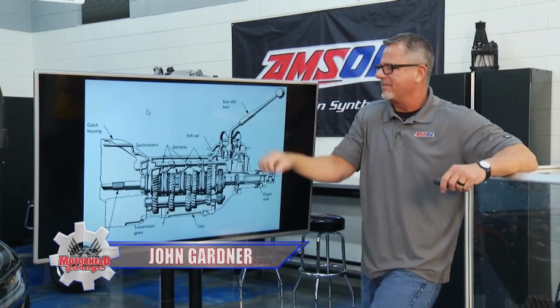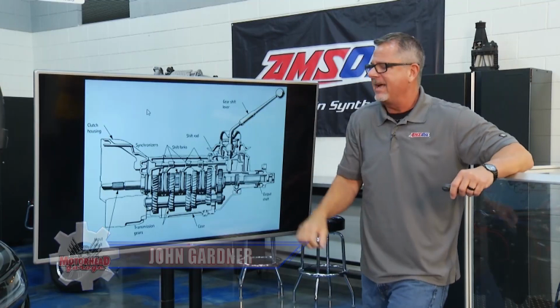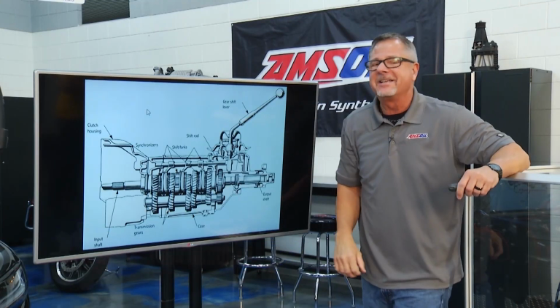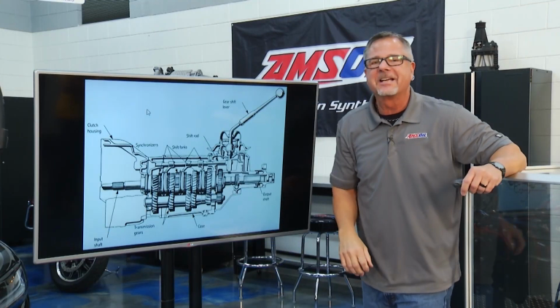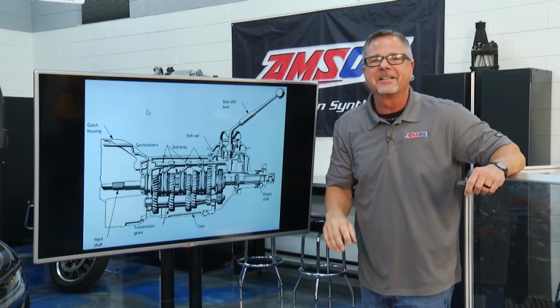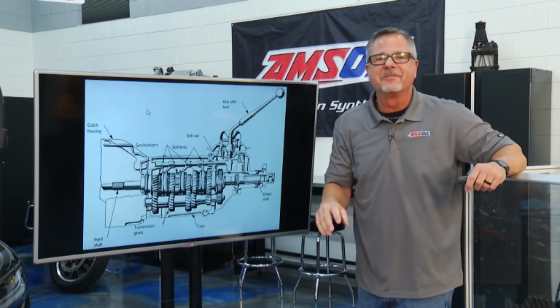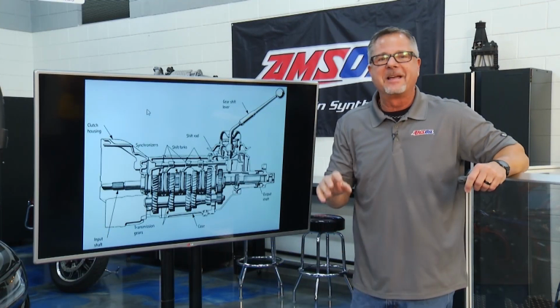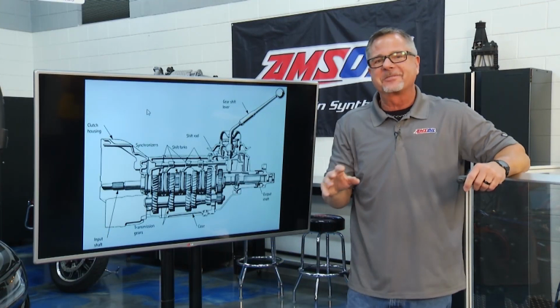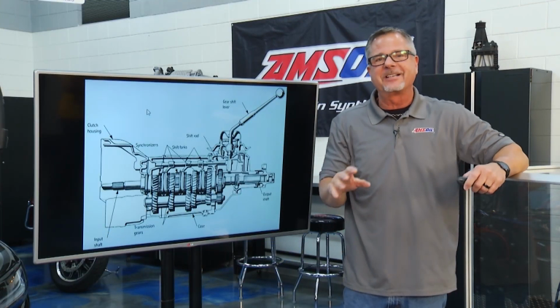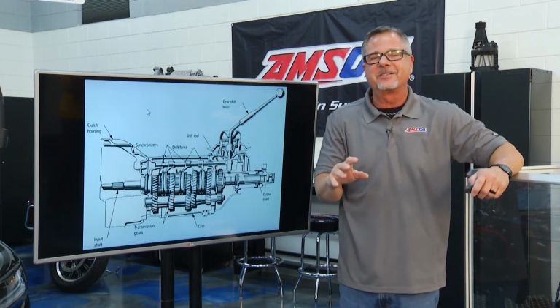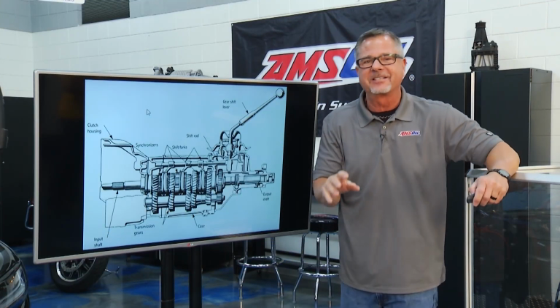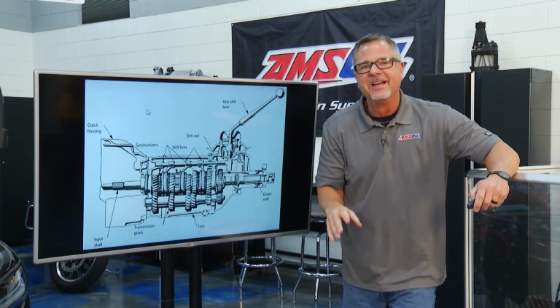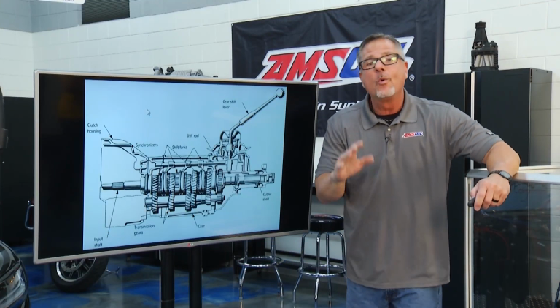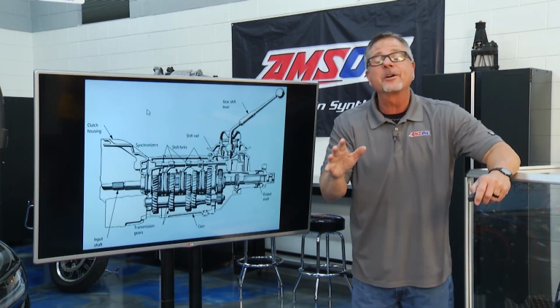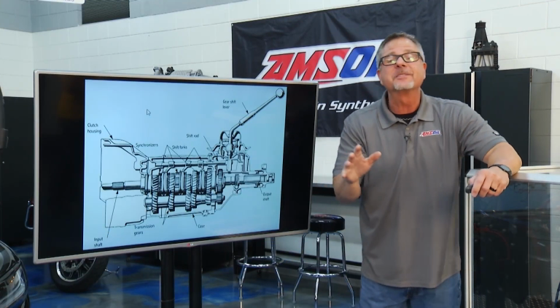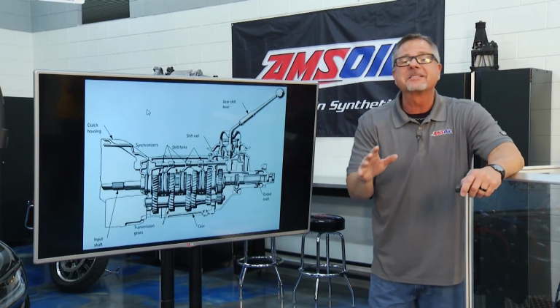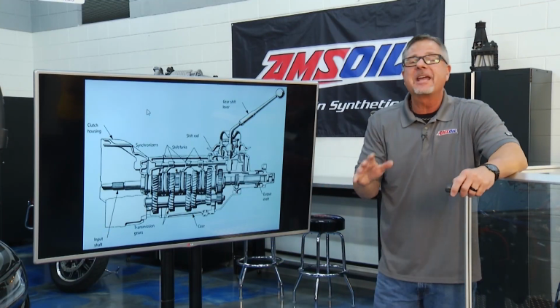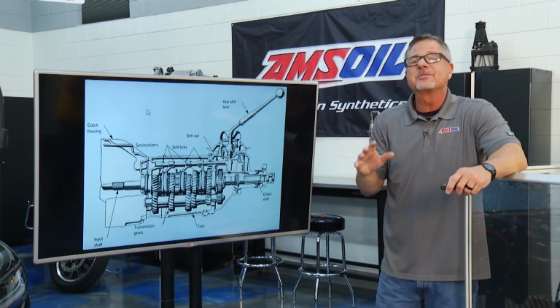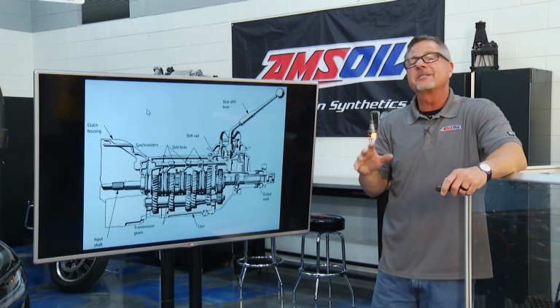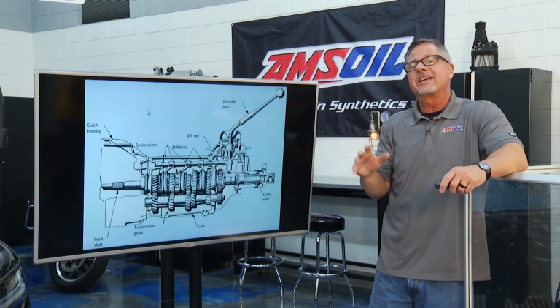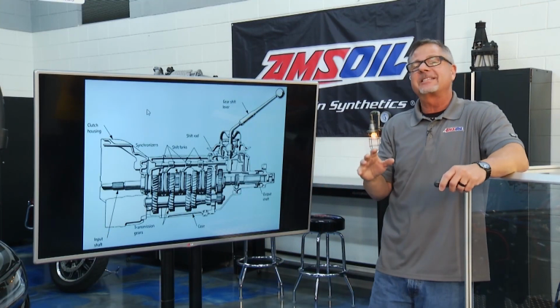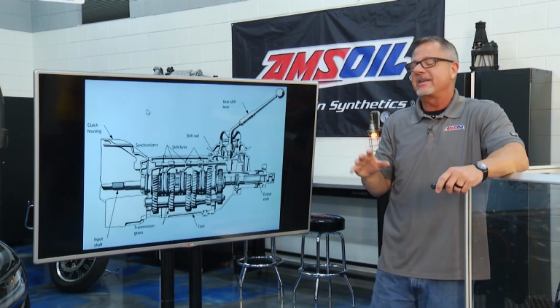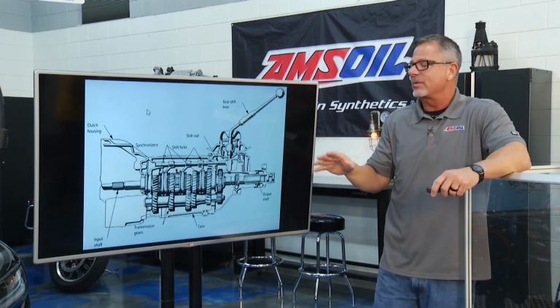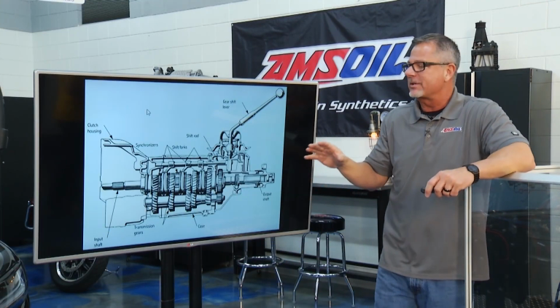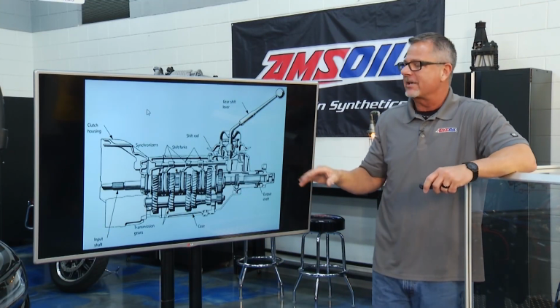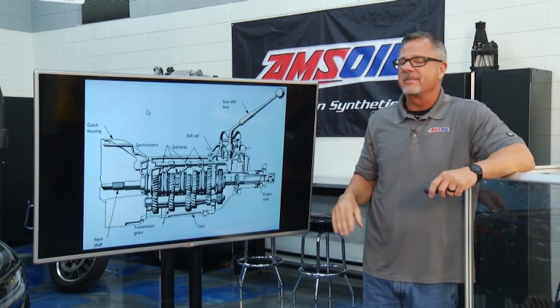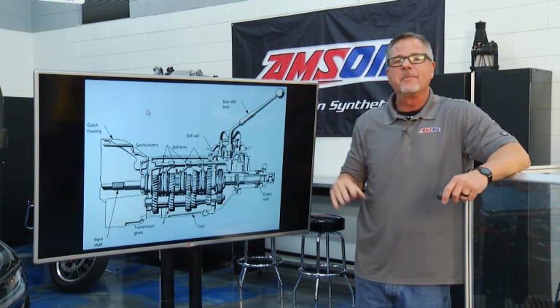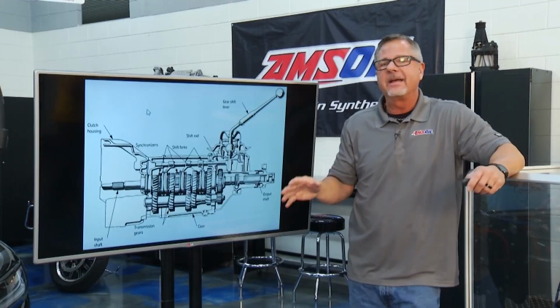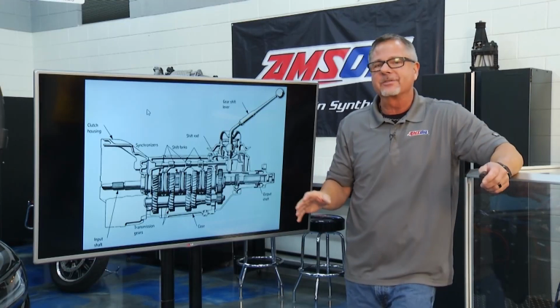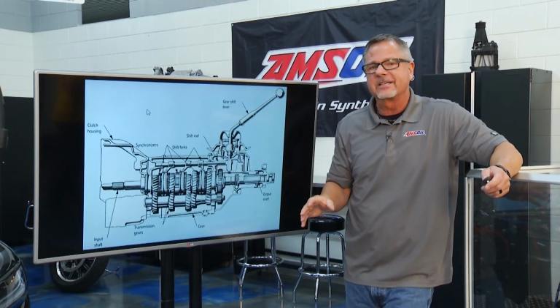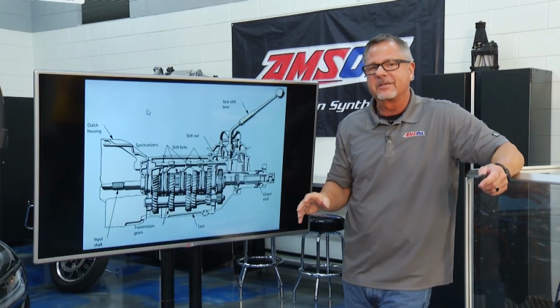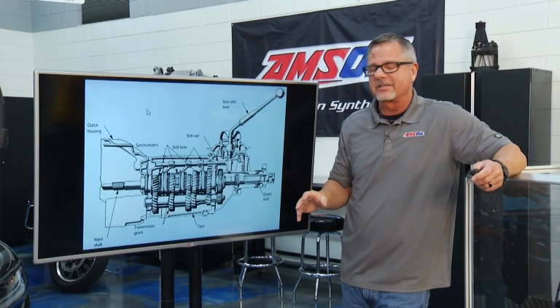And you got to love a manual transmission. Welcome to this Amsoil Tech Tip — that's what we're talking about: manual transmissions.